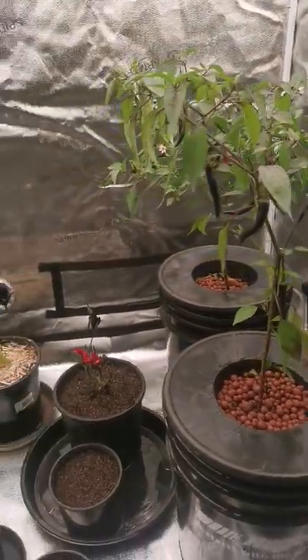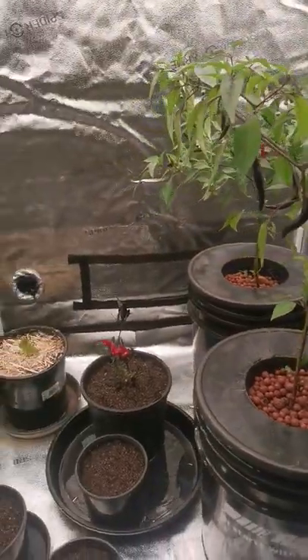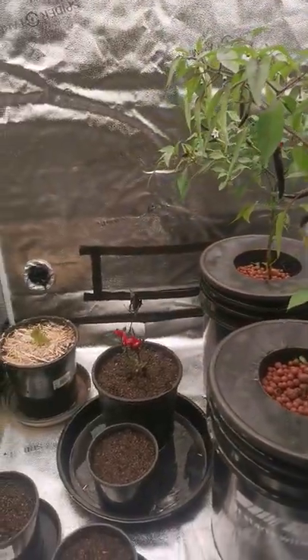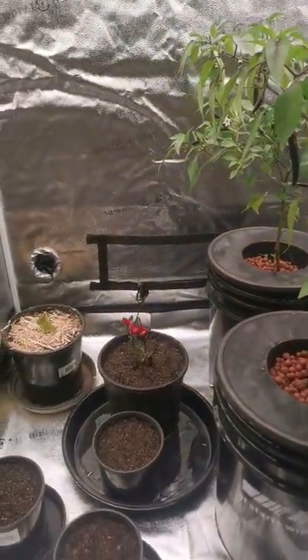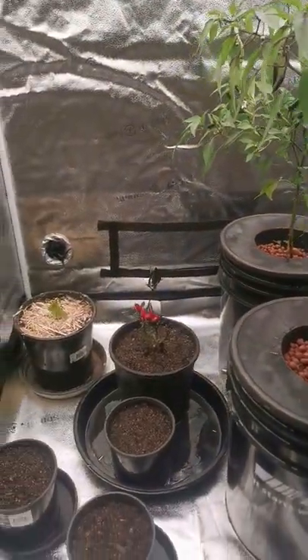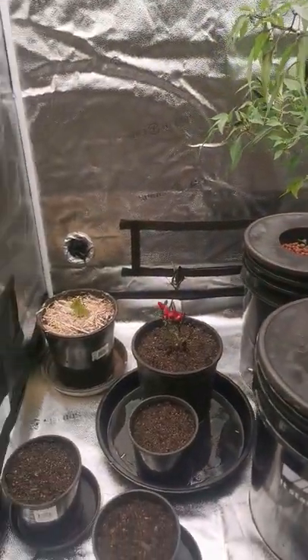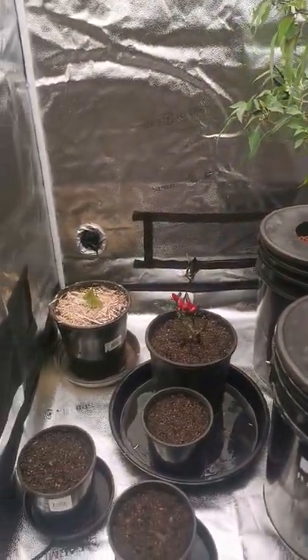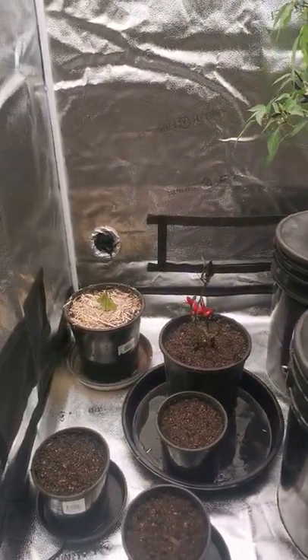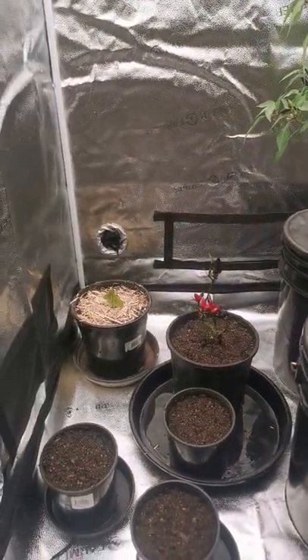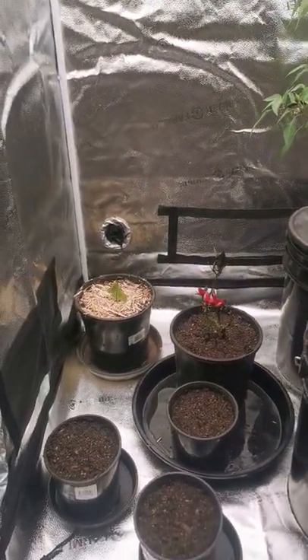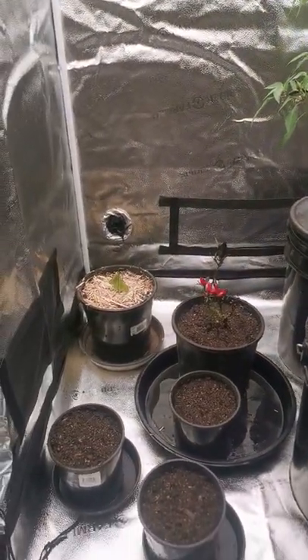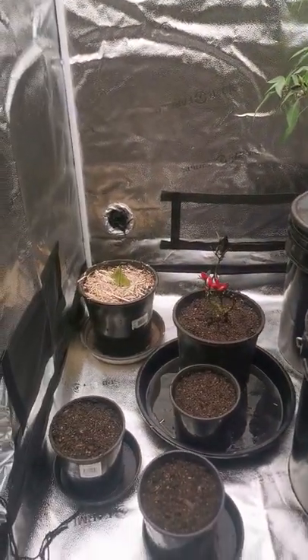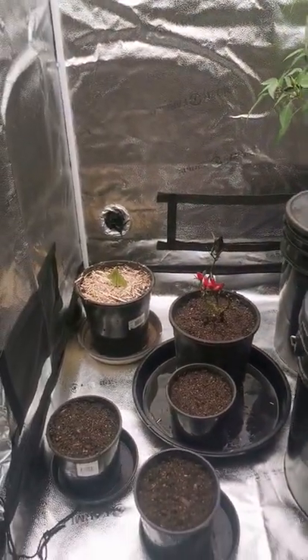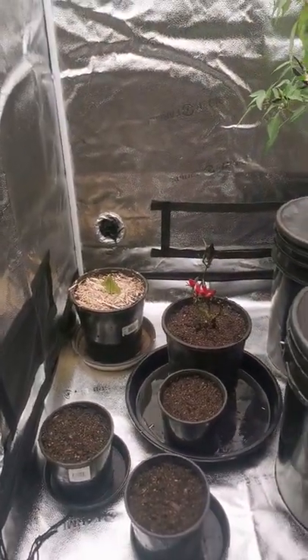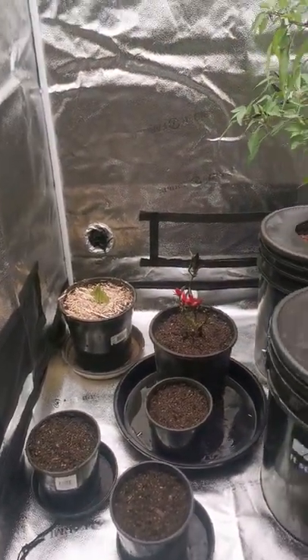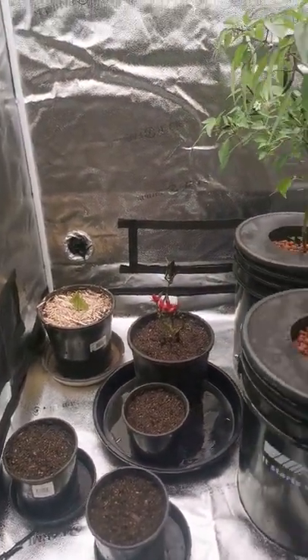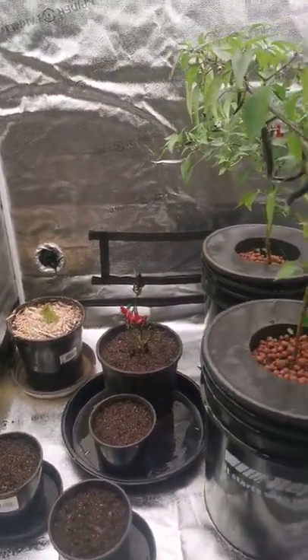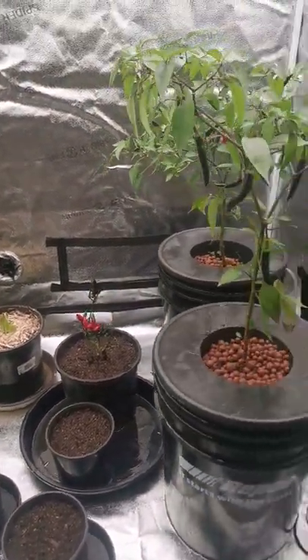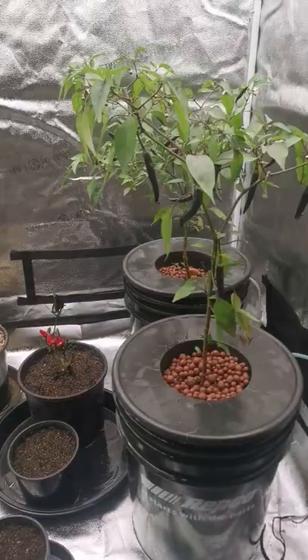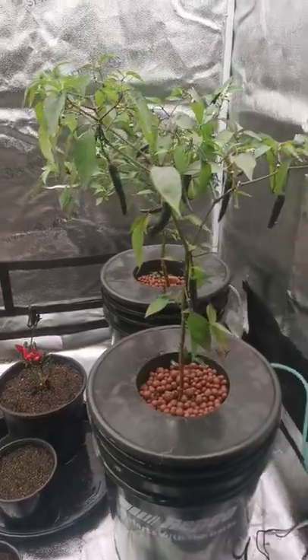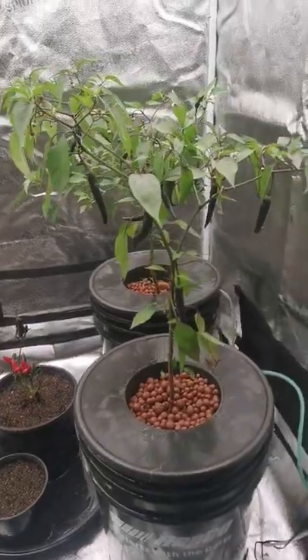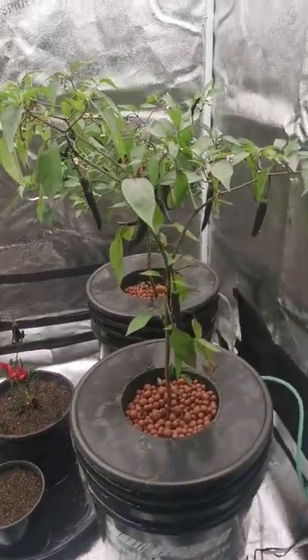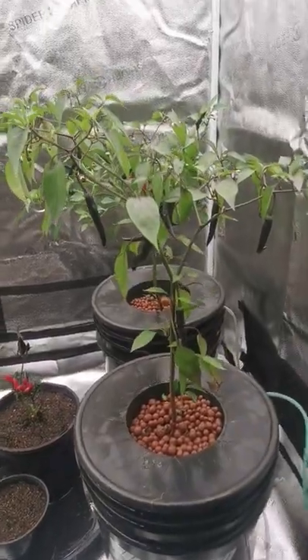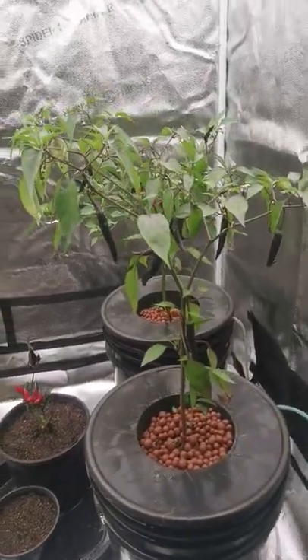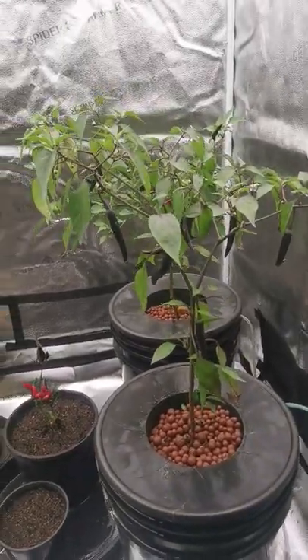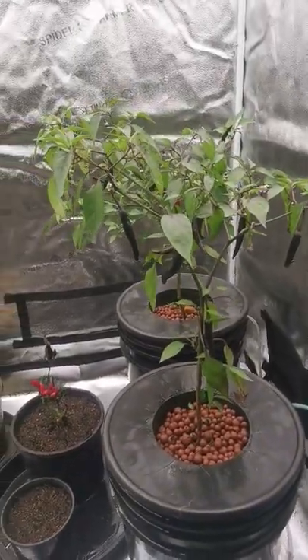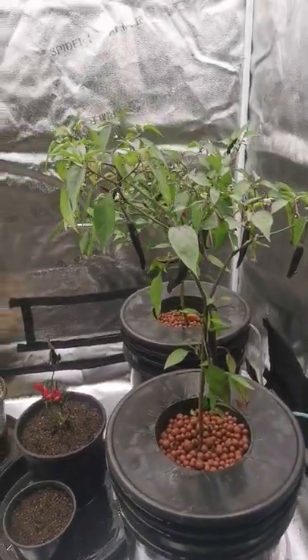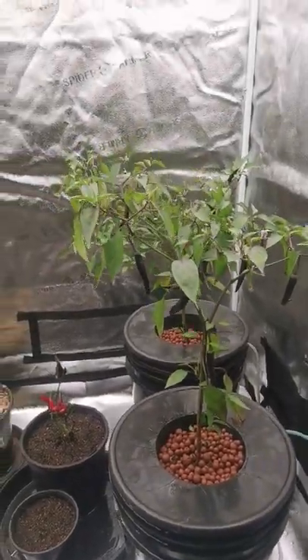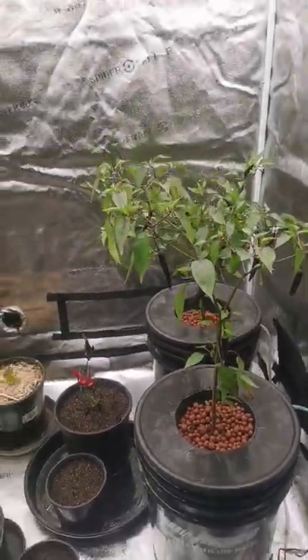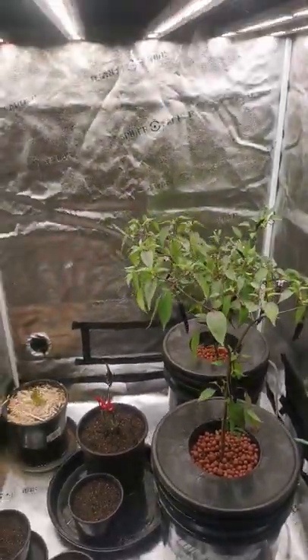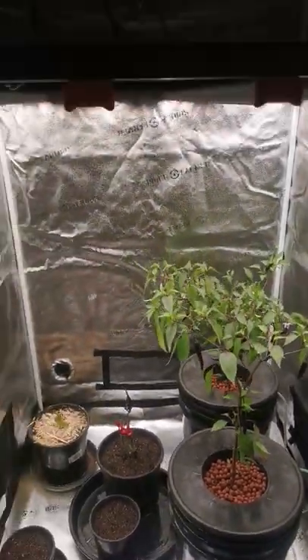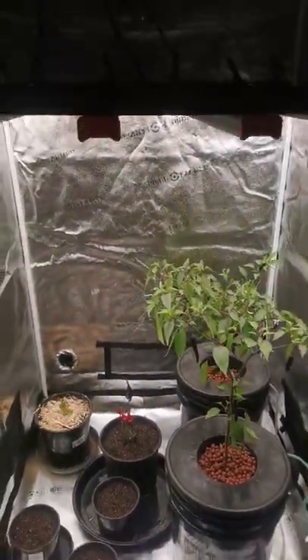We're going to do some really cool things in this tent with automation — Raspberry Pi or ESP8266 — so stay tuned.